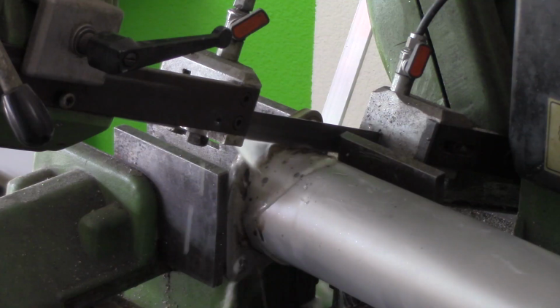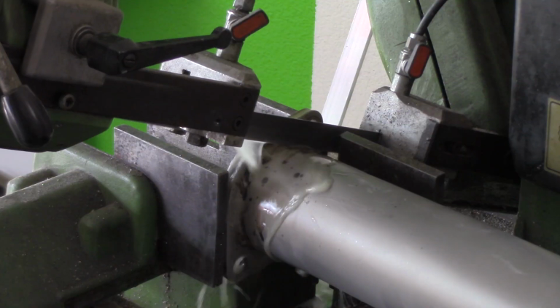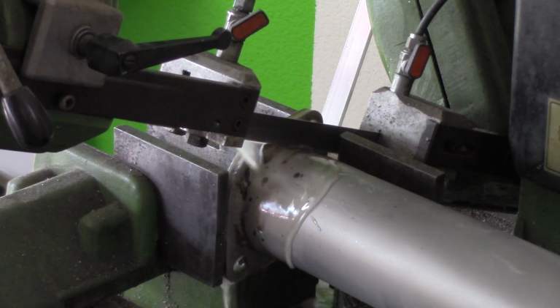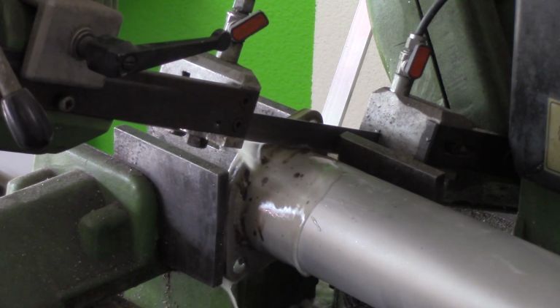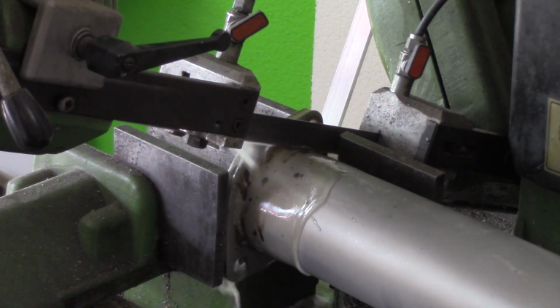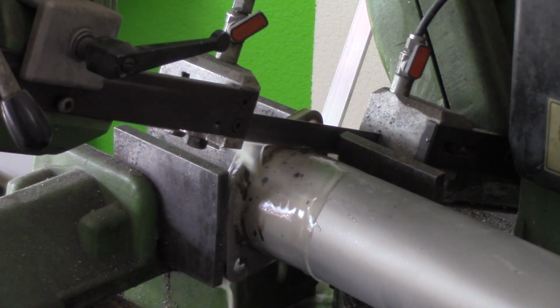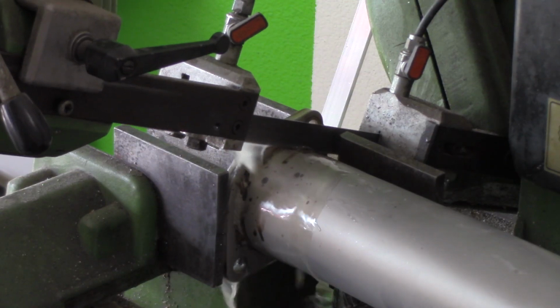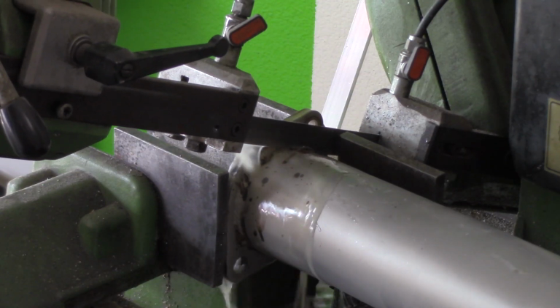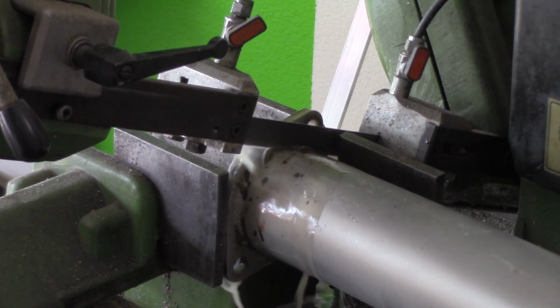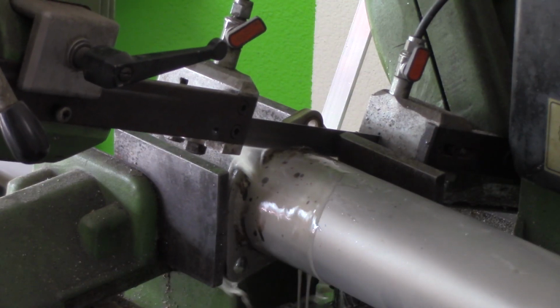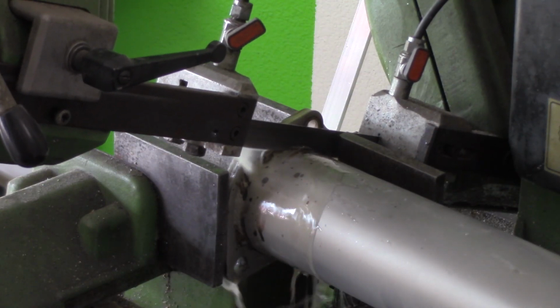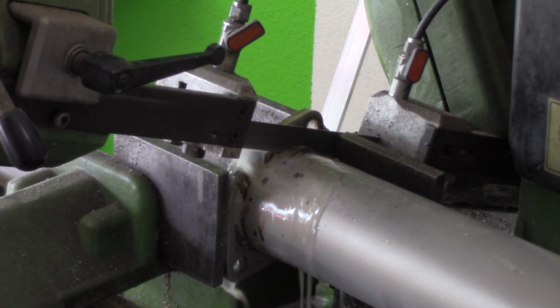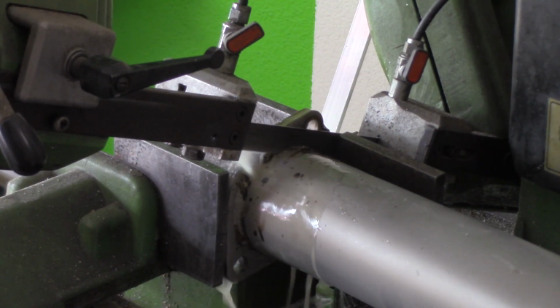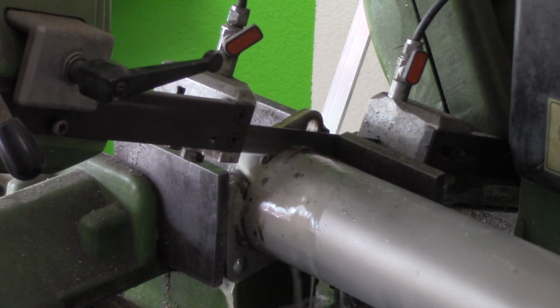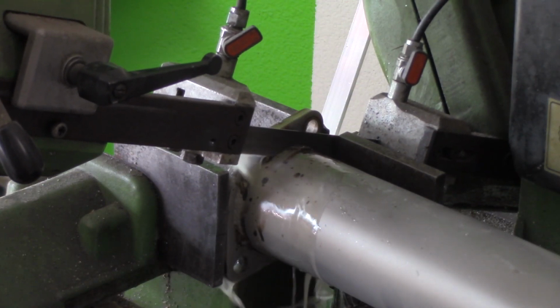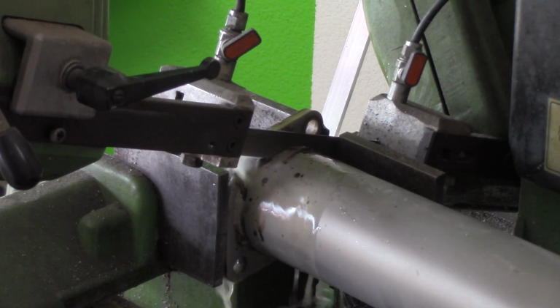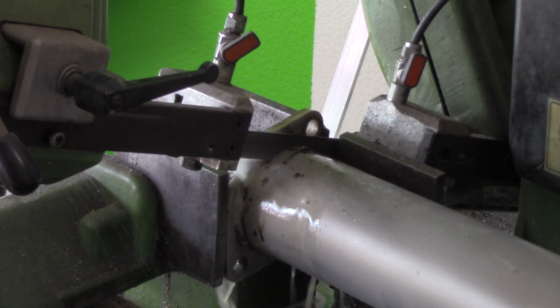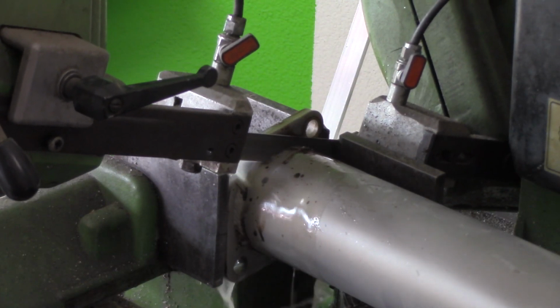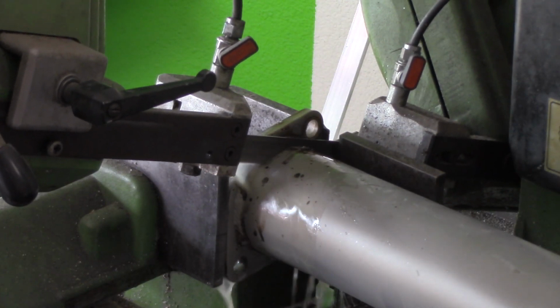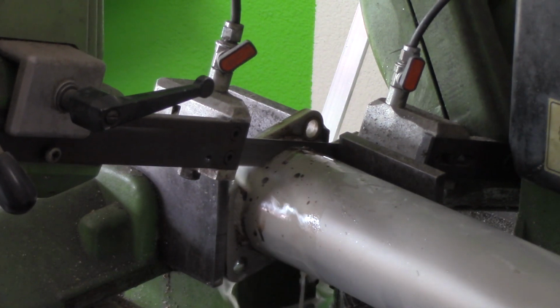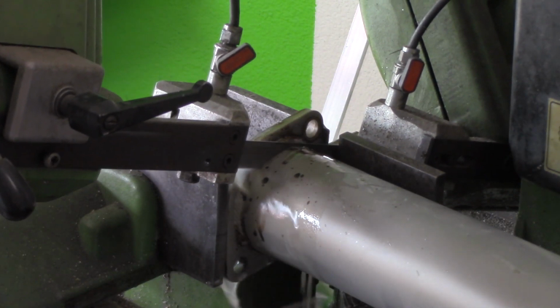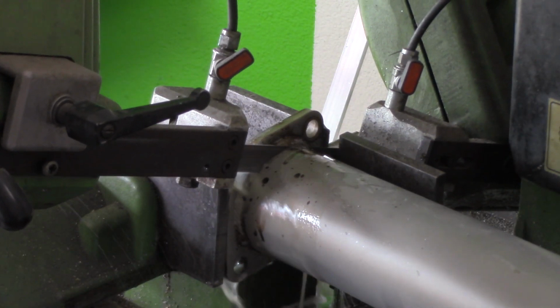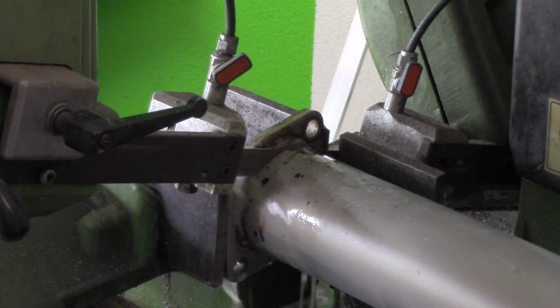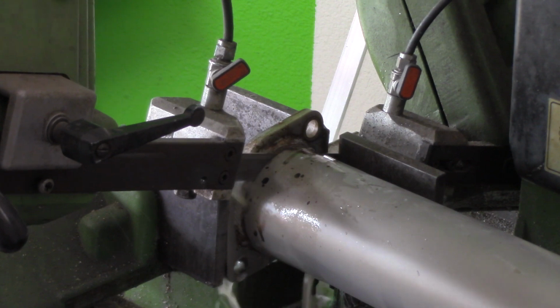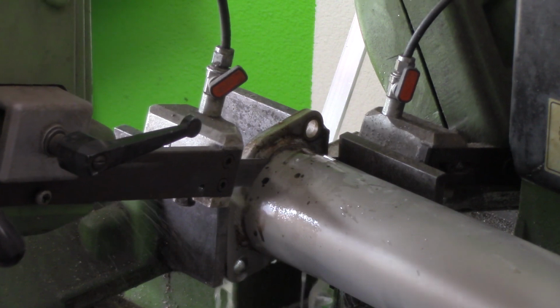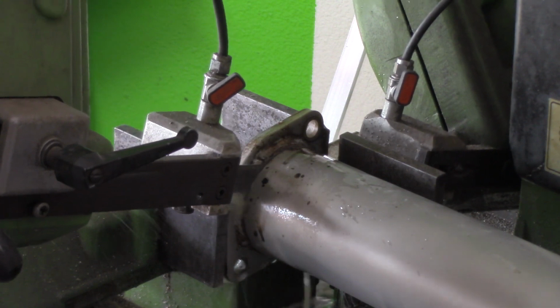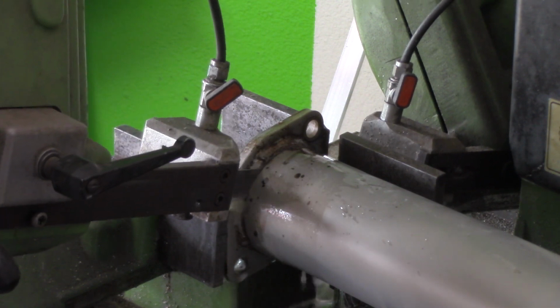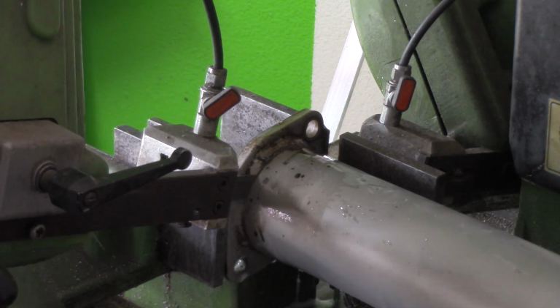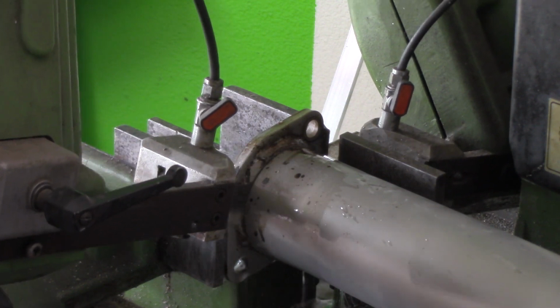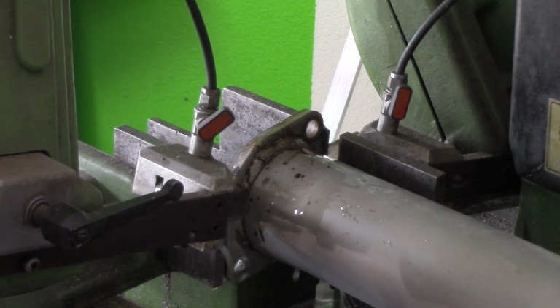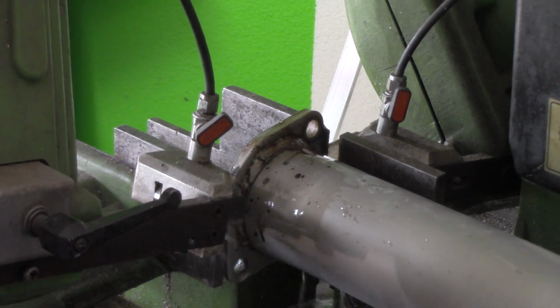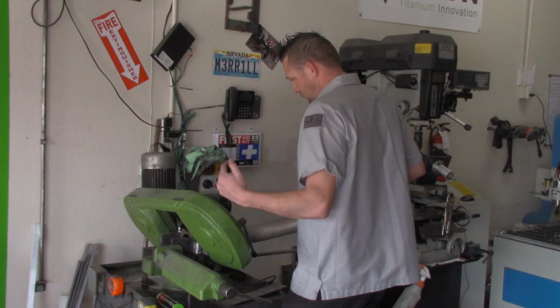As soon as it's out, we're going to stick it in the band saw, slice off the original two-bolt flange, and get it ready for a v-band.